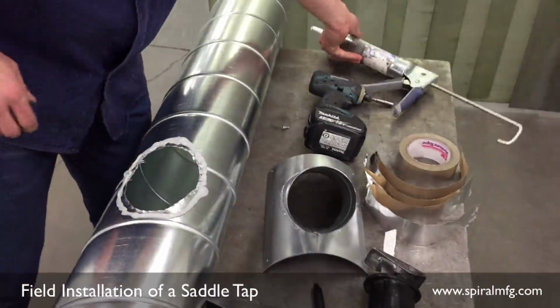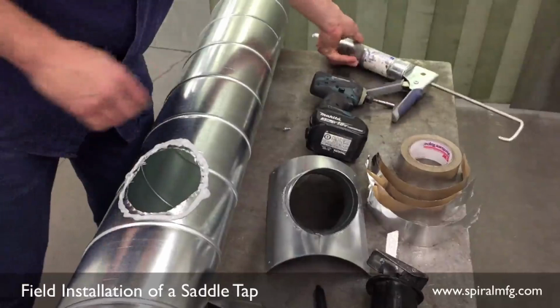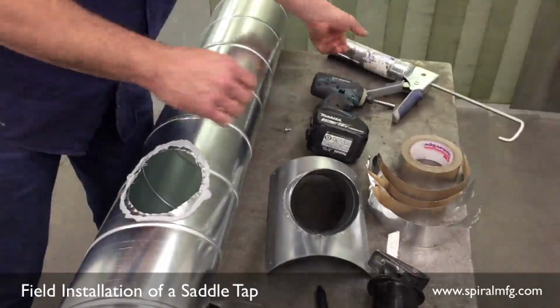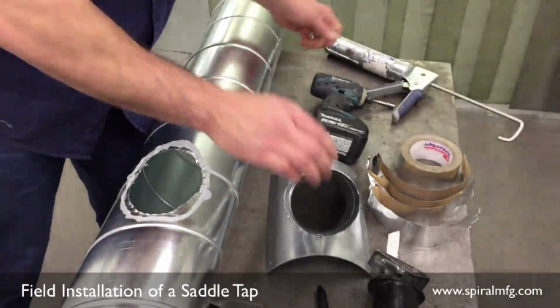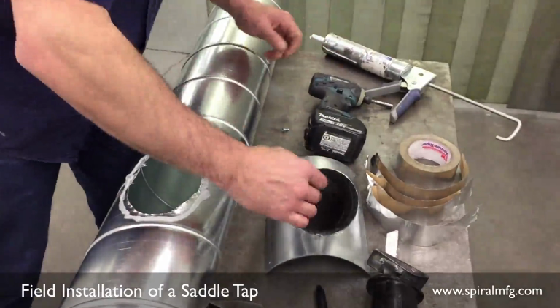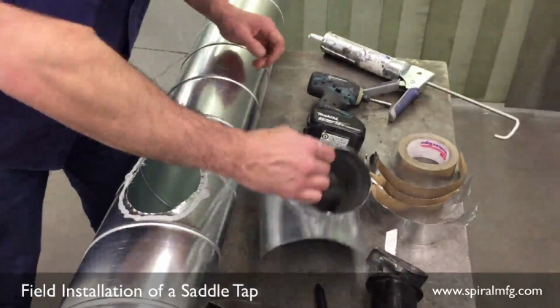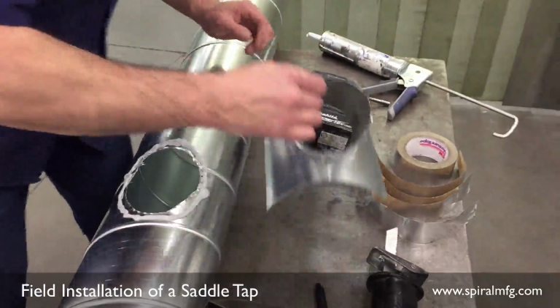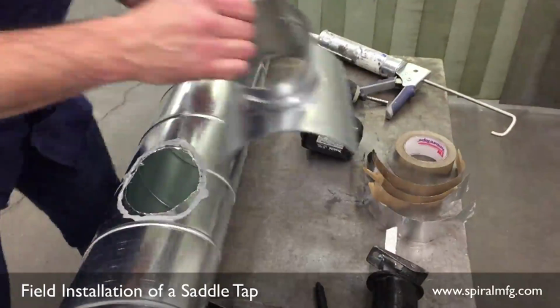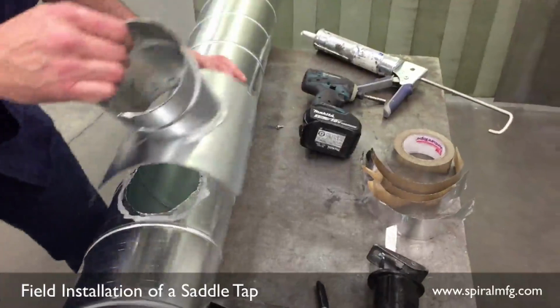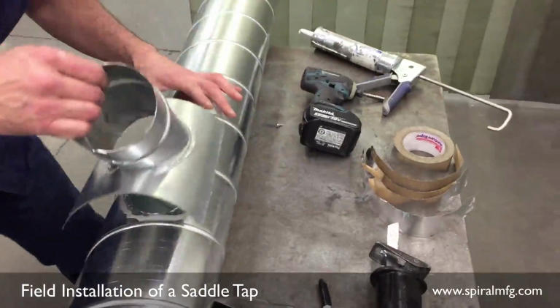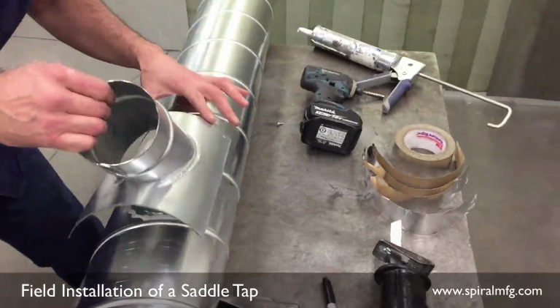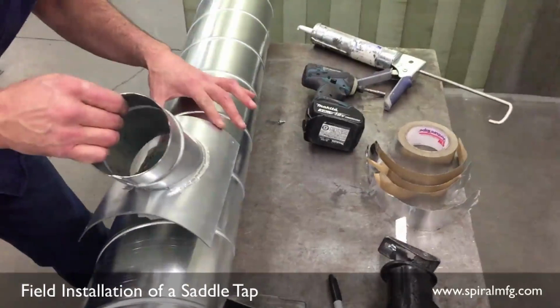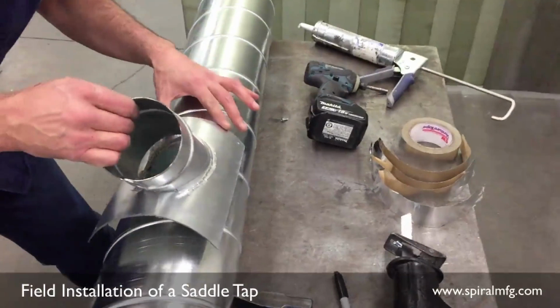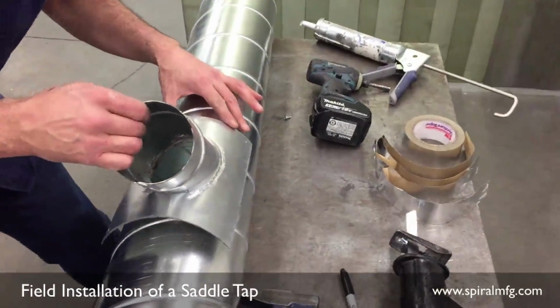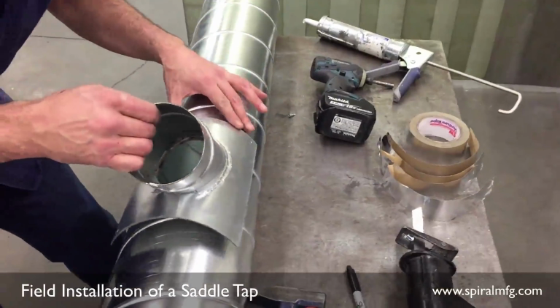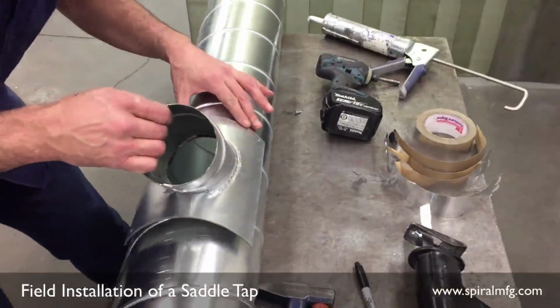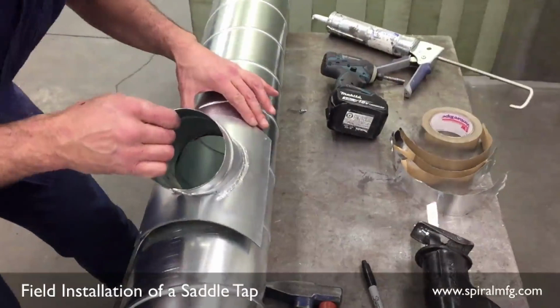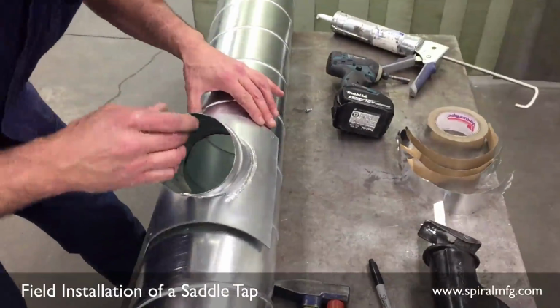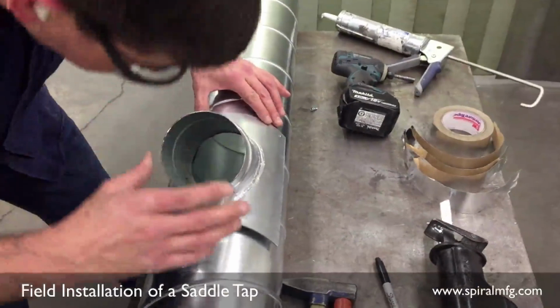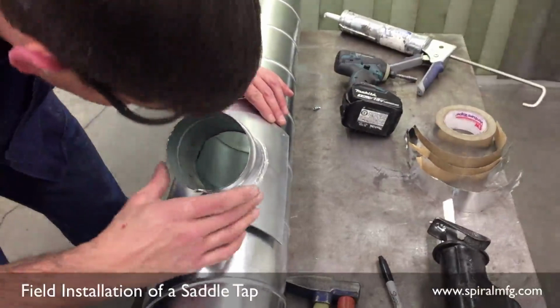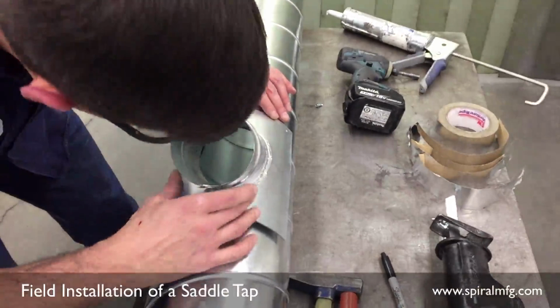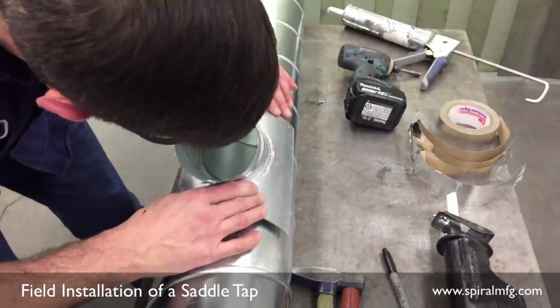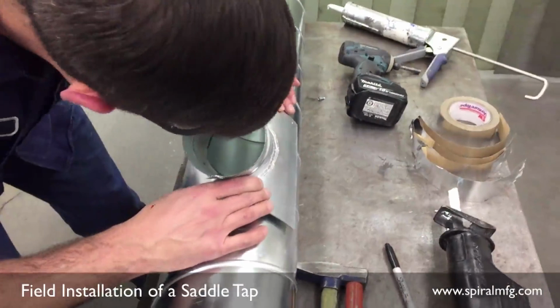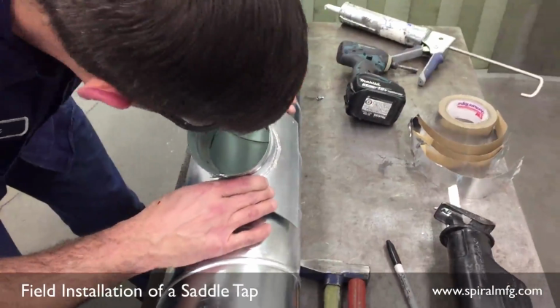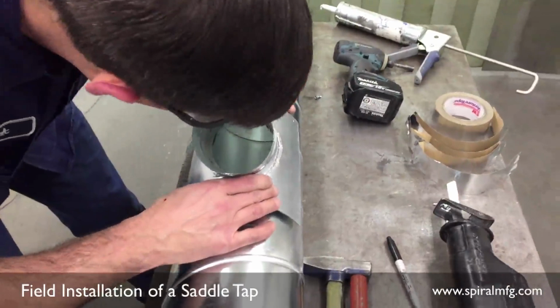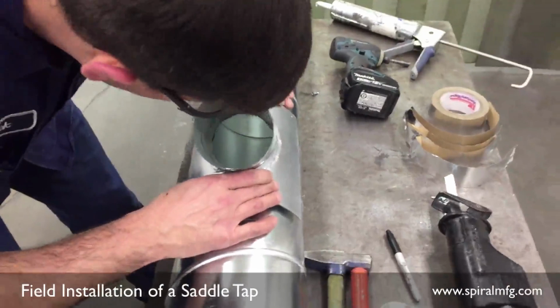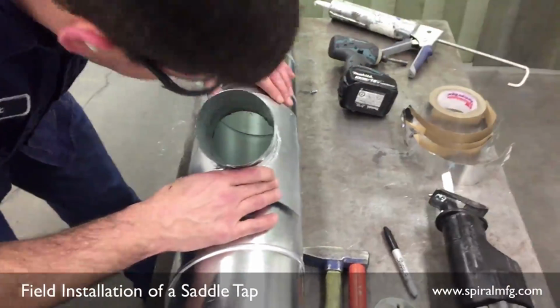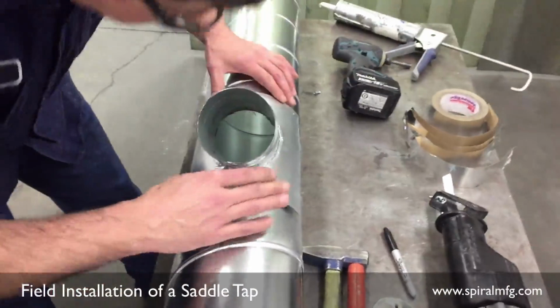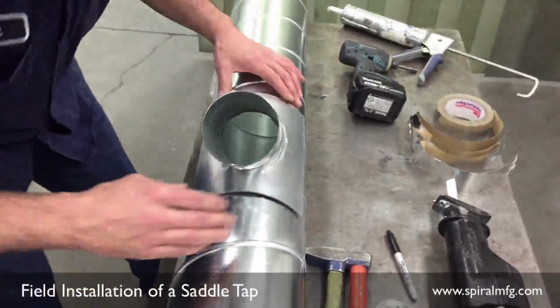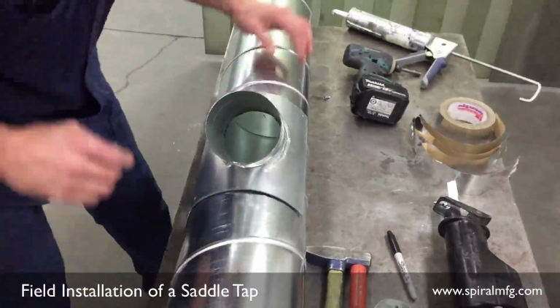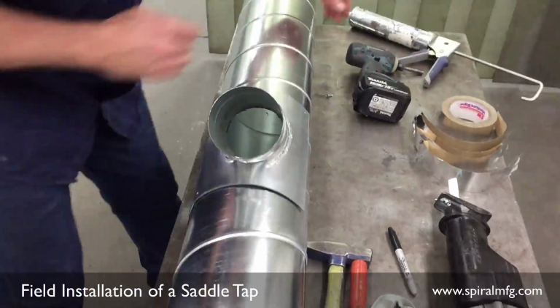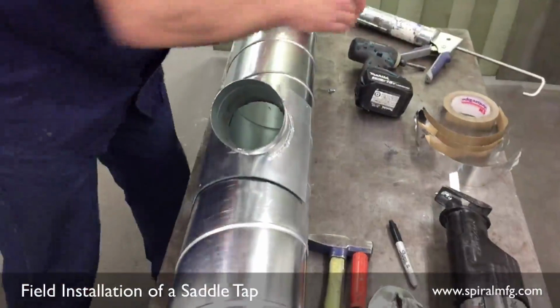Place the saddle over the sealant and begin to screw it down with 4 to 6 tech screws.